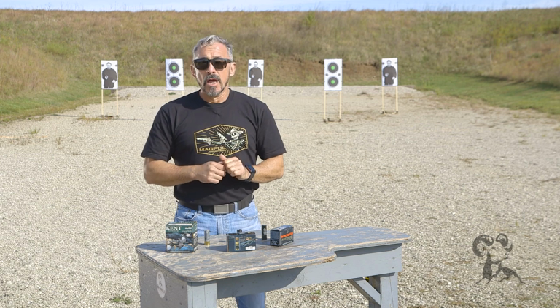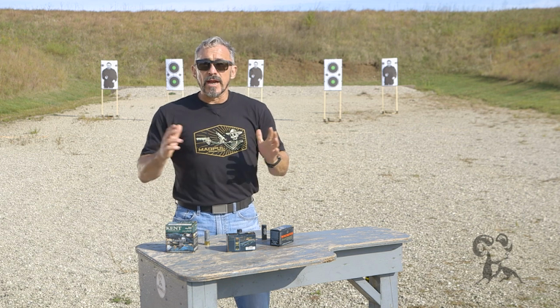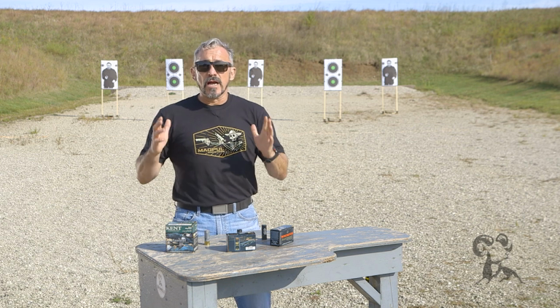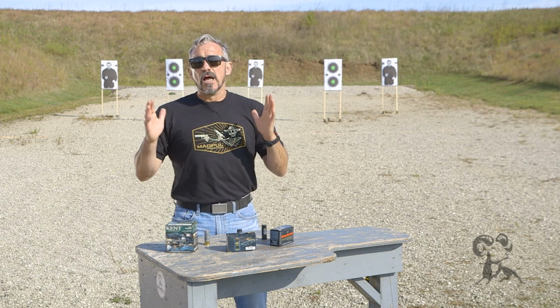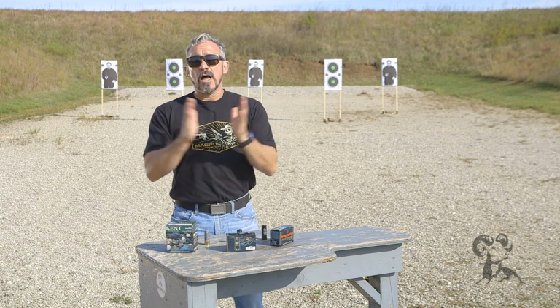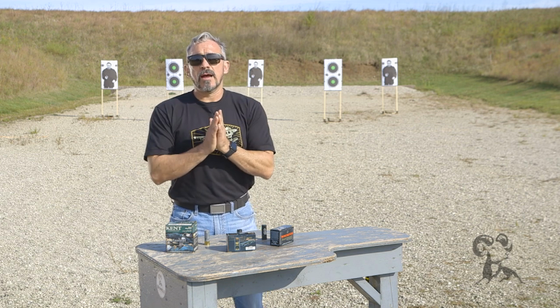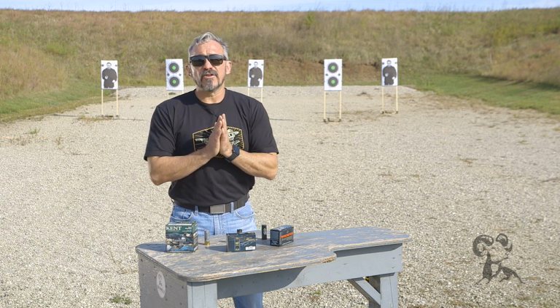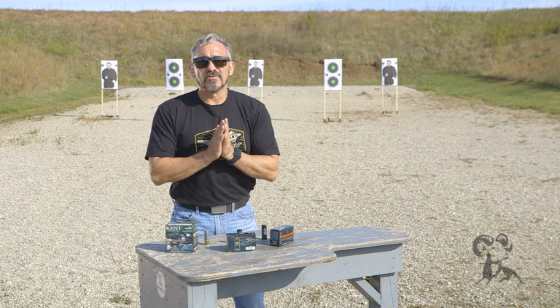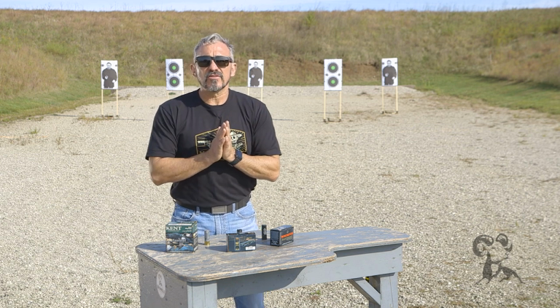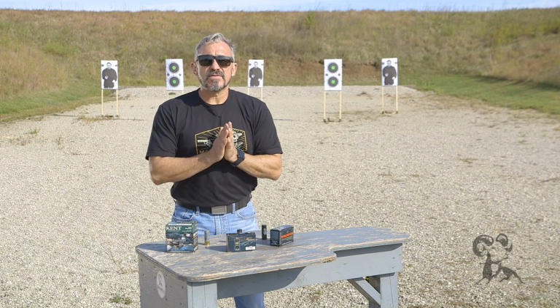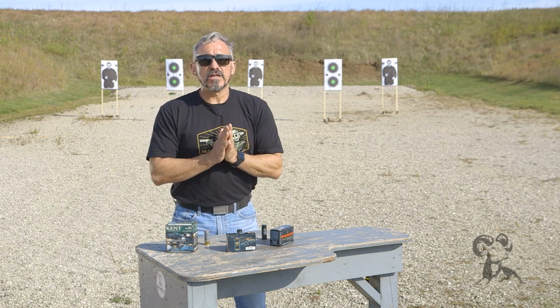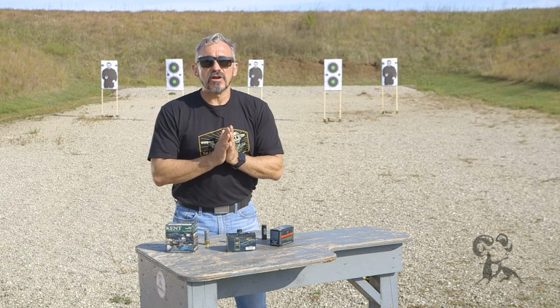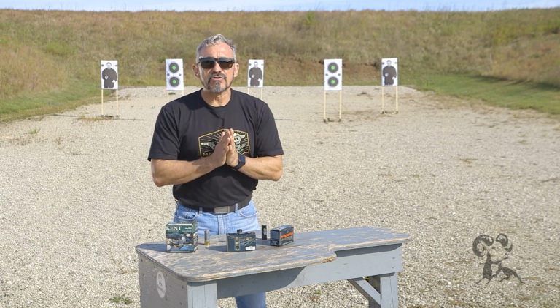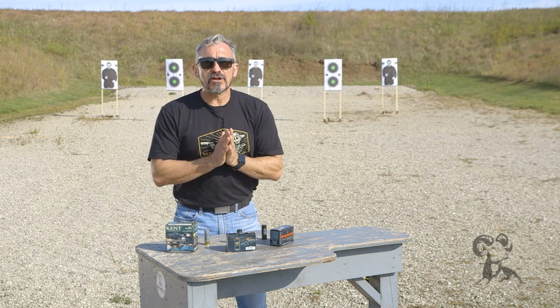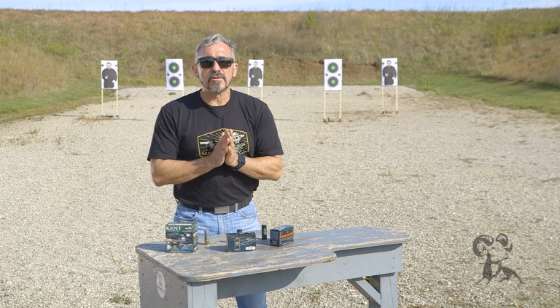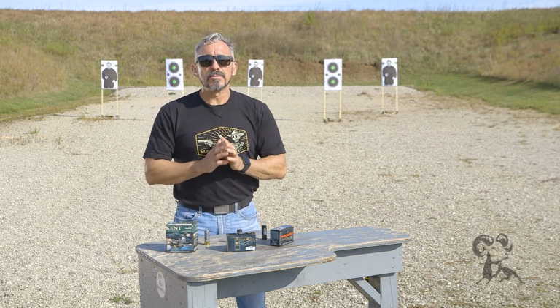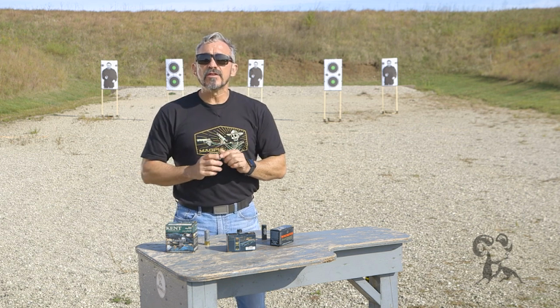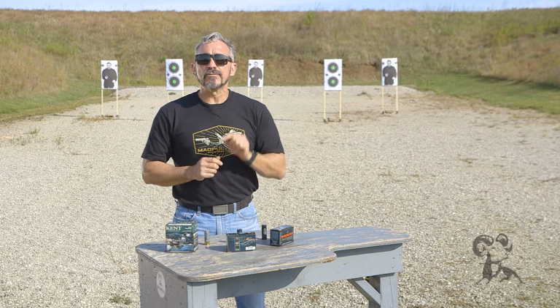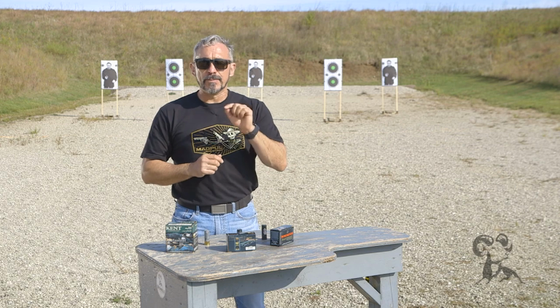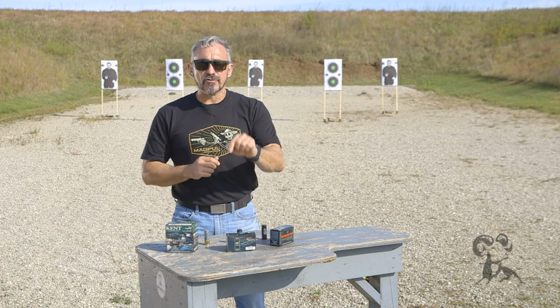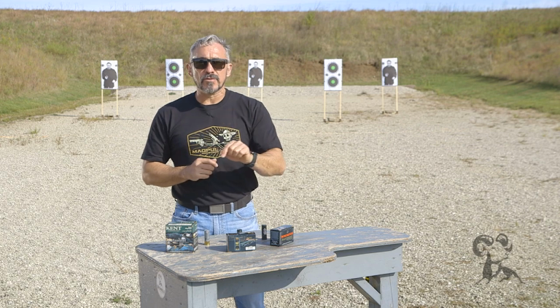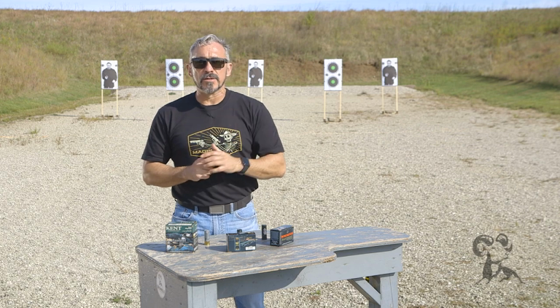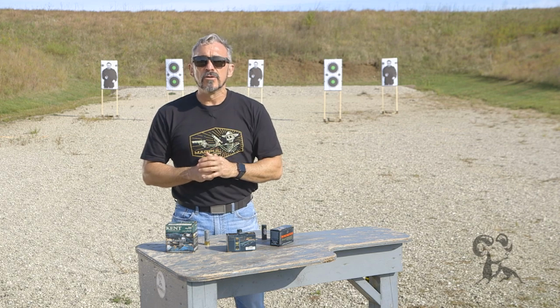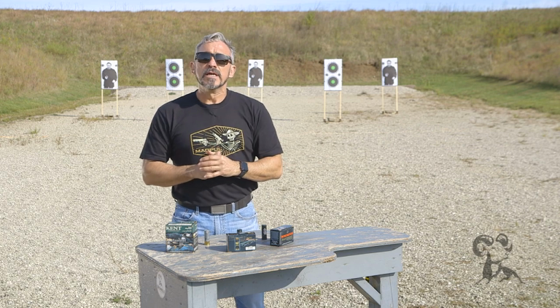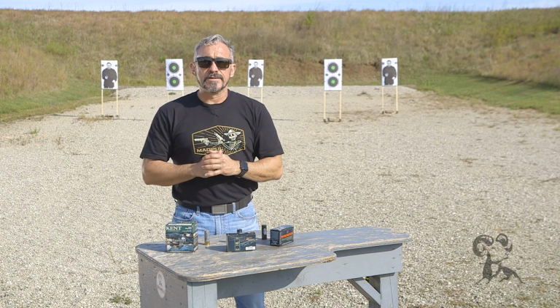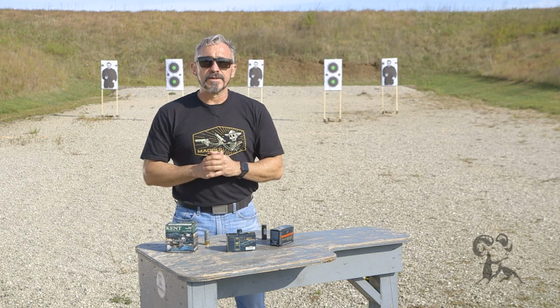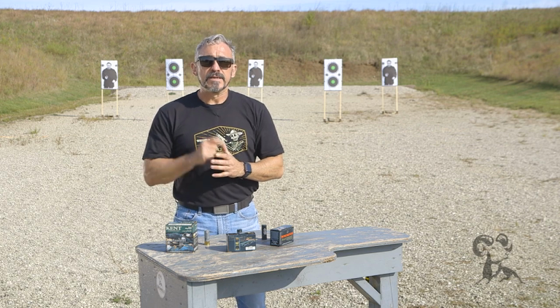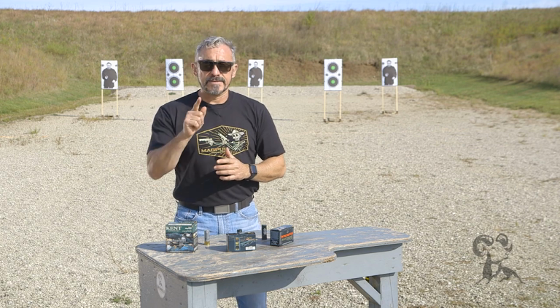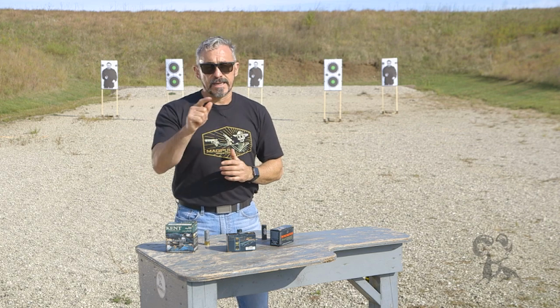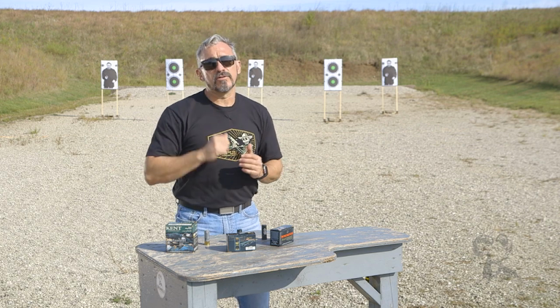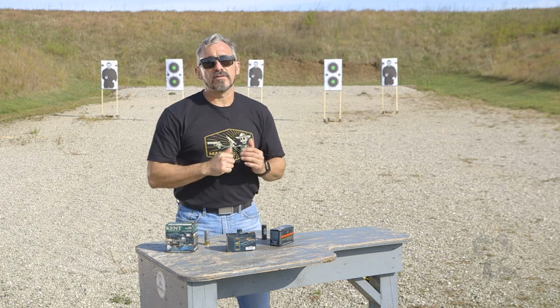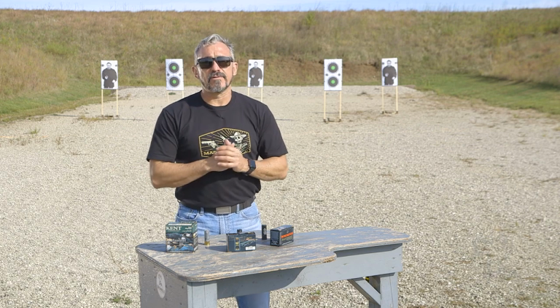I'm Jeff Gonzalez. If you have any questions or comments, please feel free to post them down below. Until then, take care and stay safe.